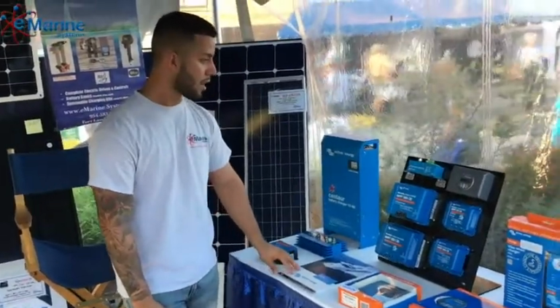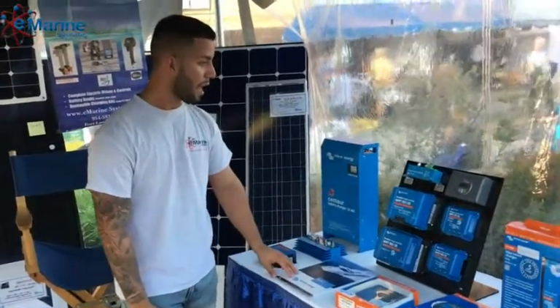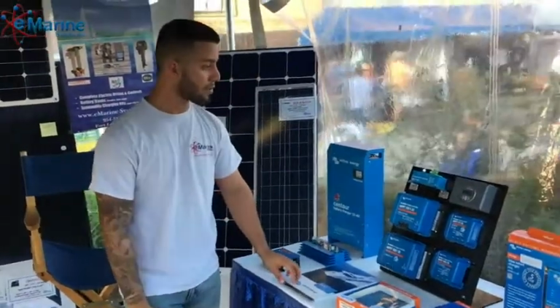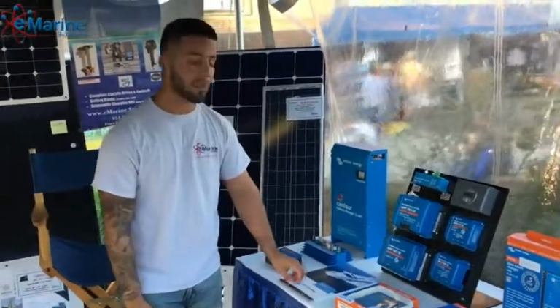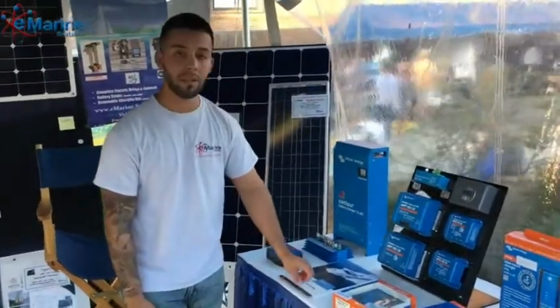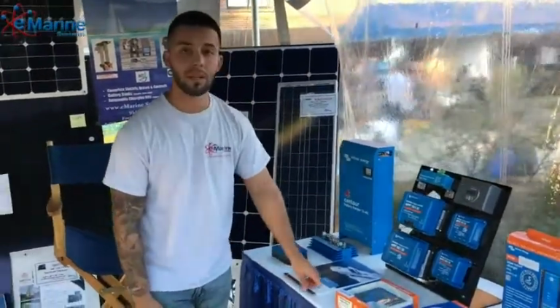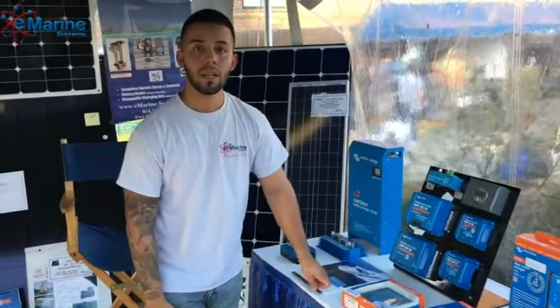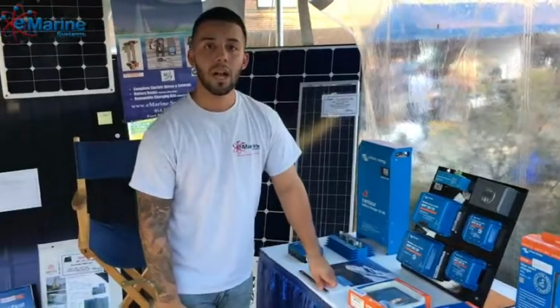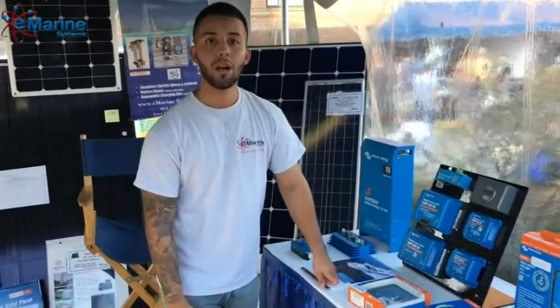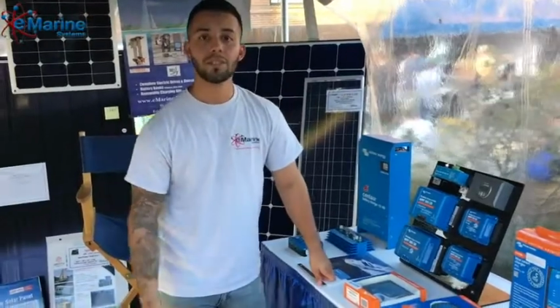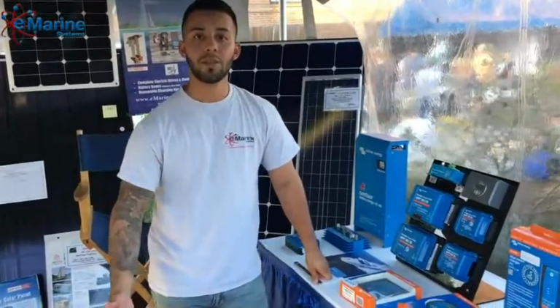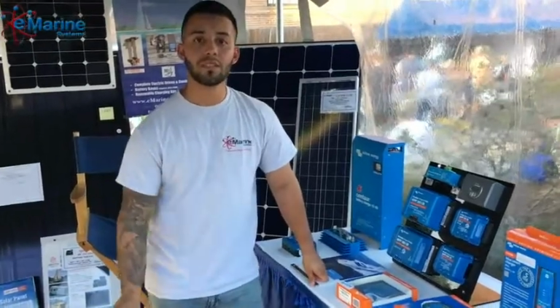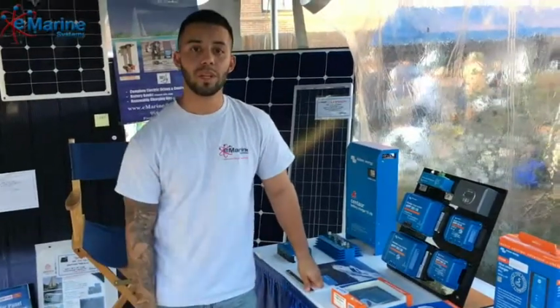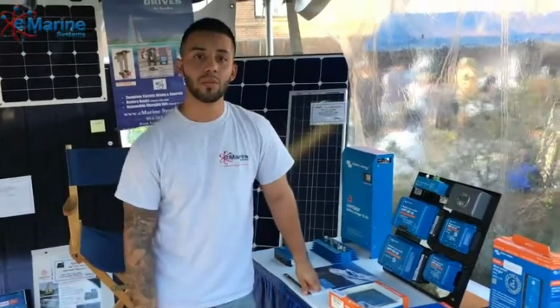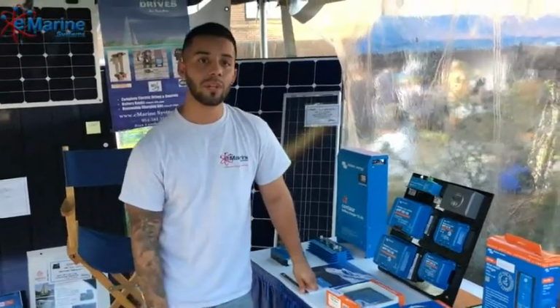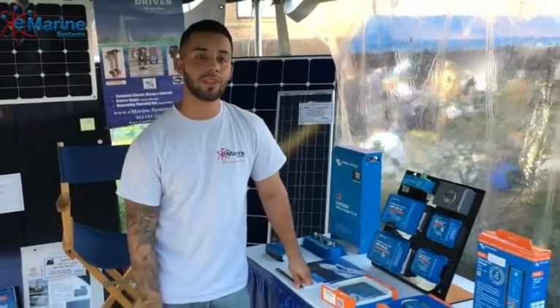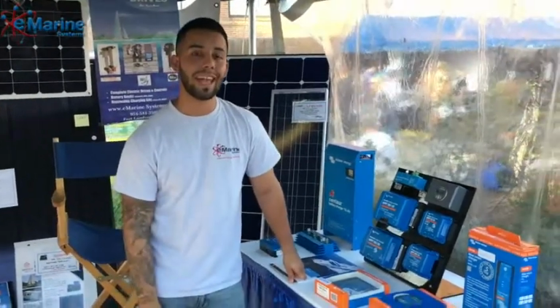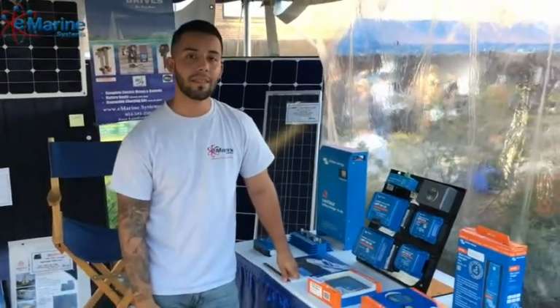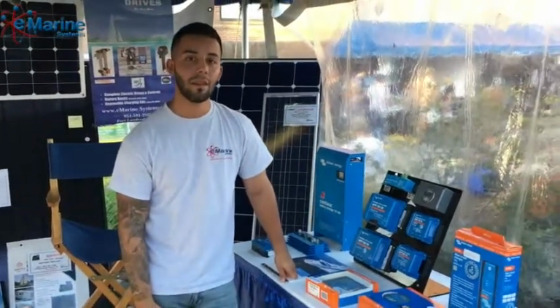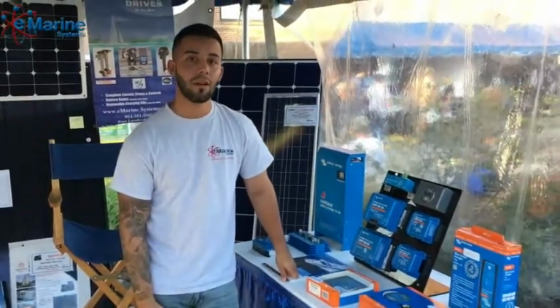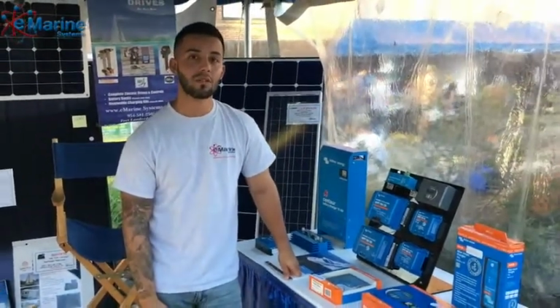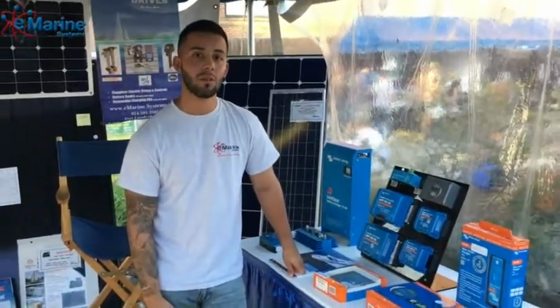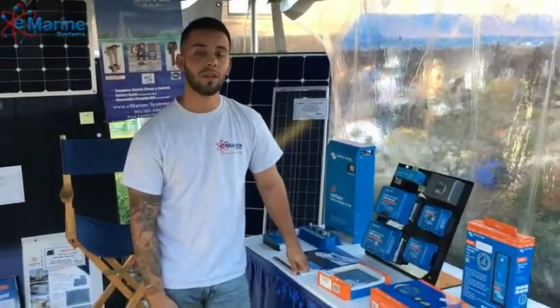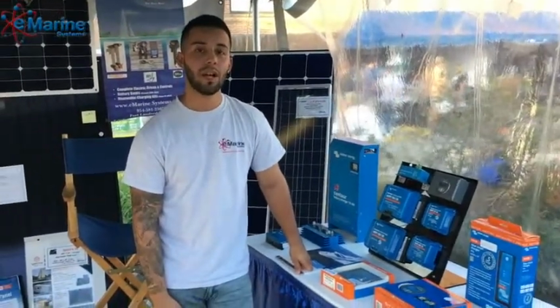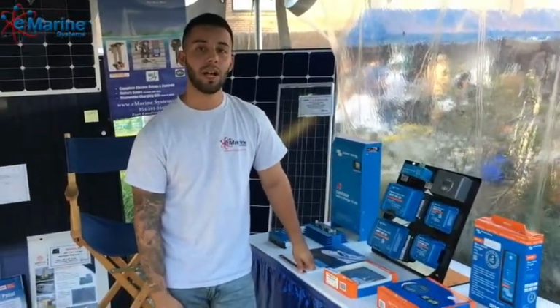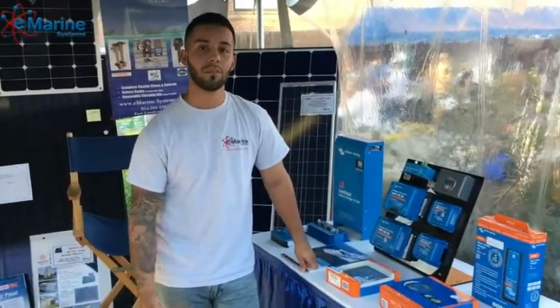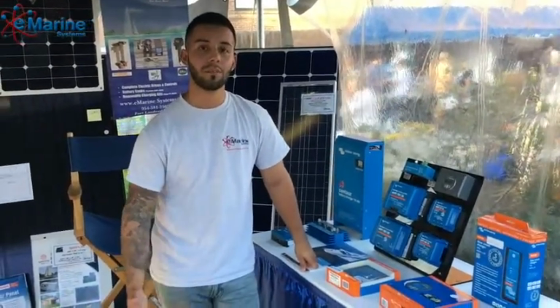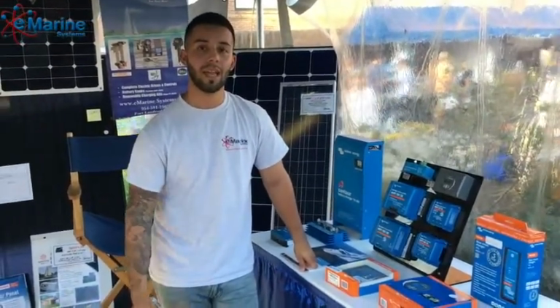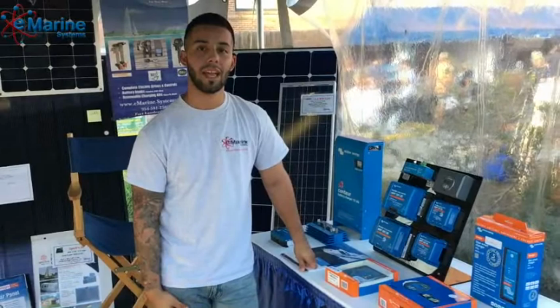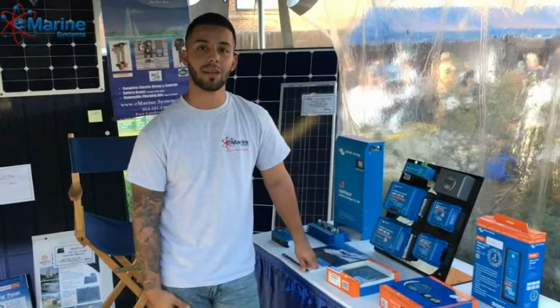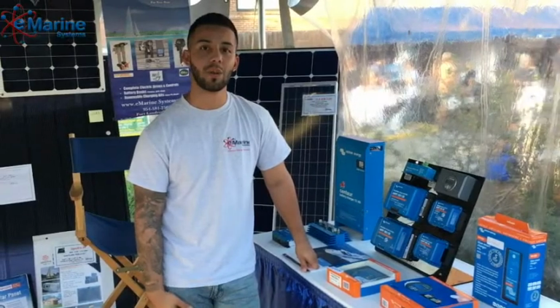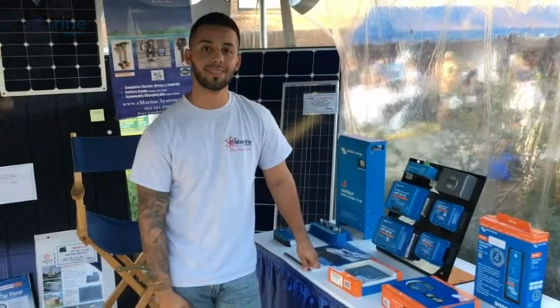That wraps it up here. I hope to see you guys this weekend — we're here until the 8th of October, so come join us.